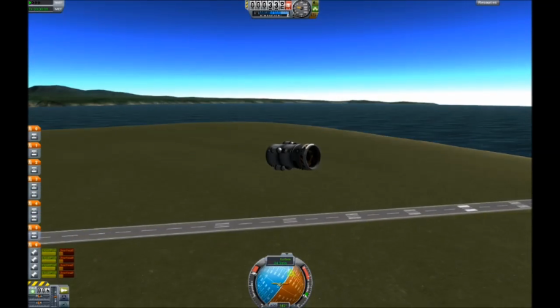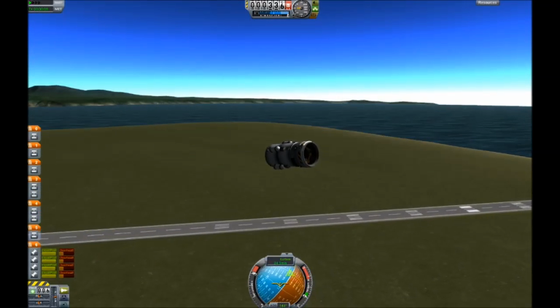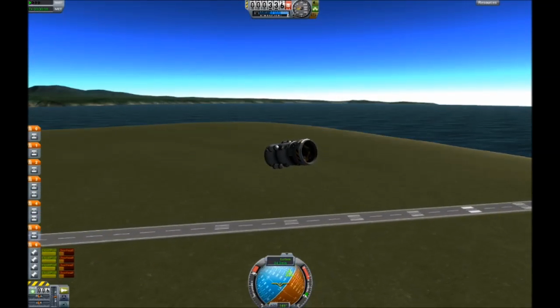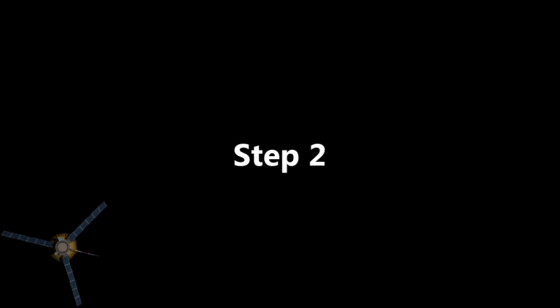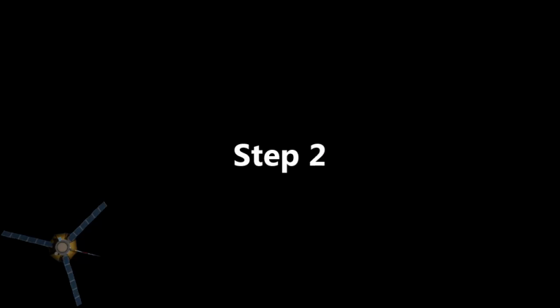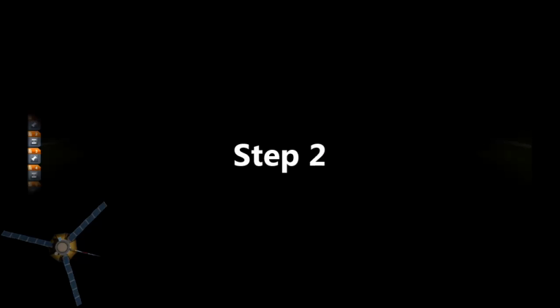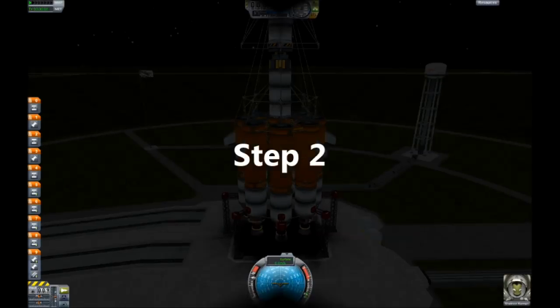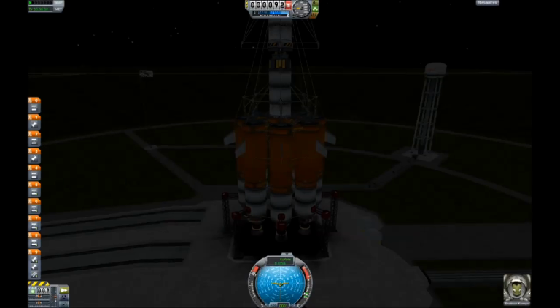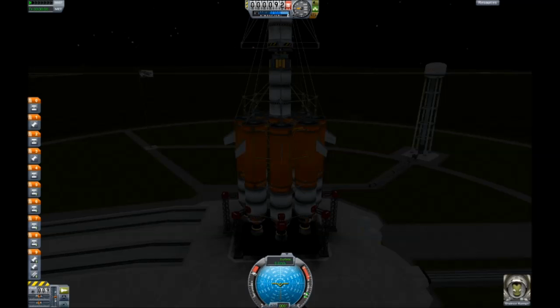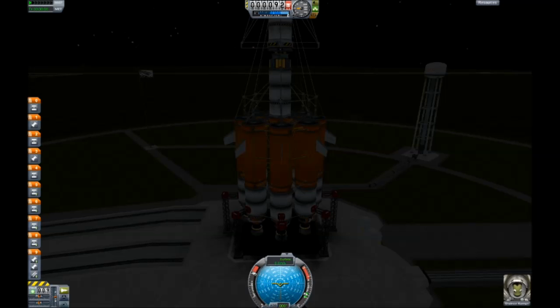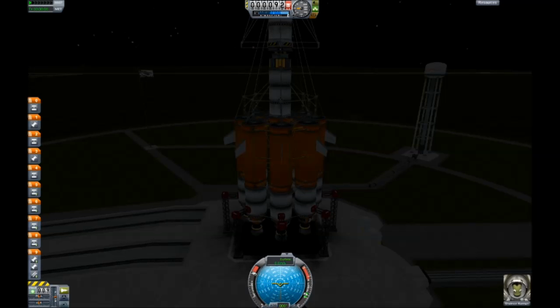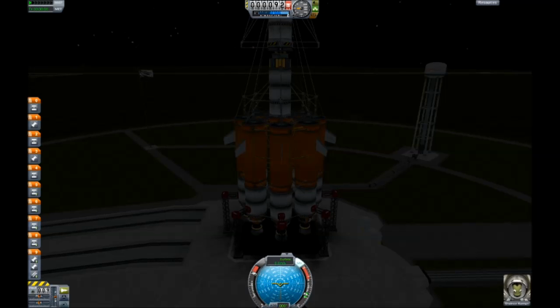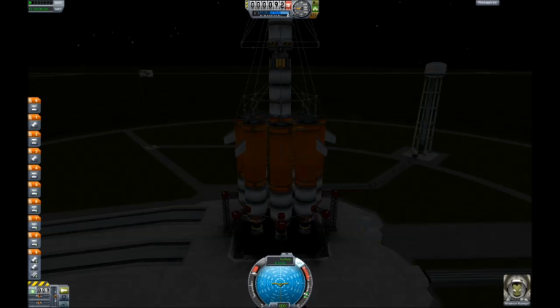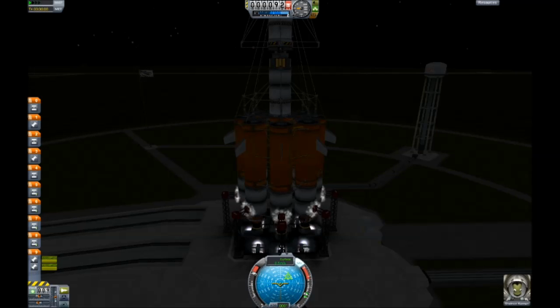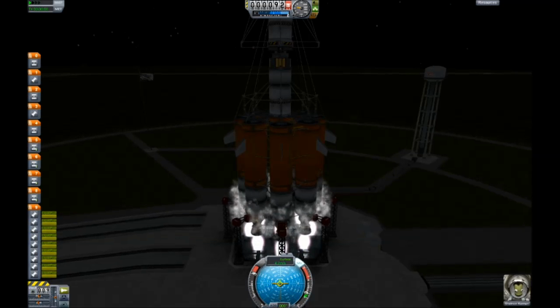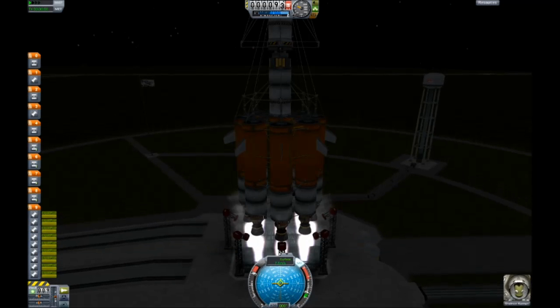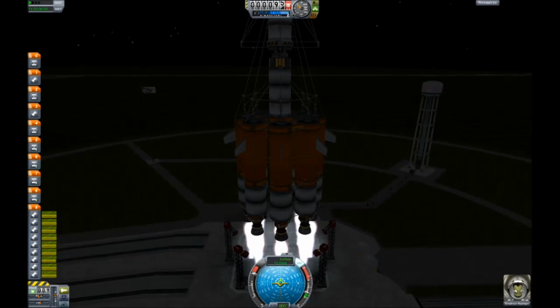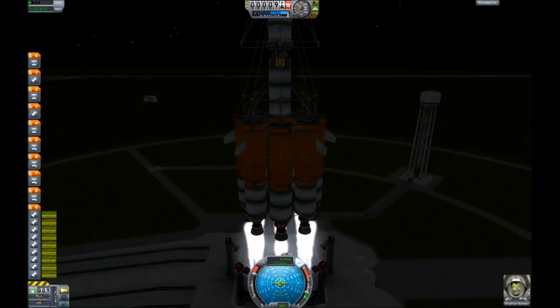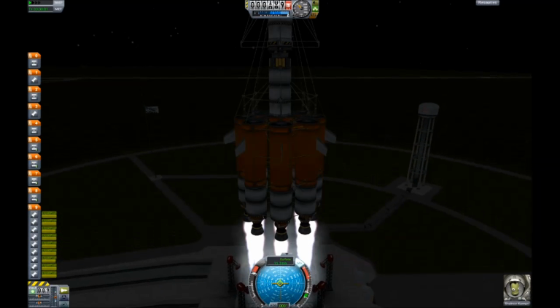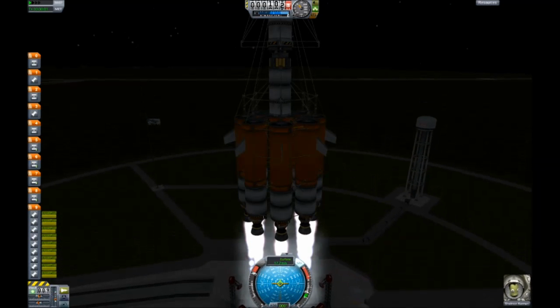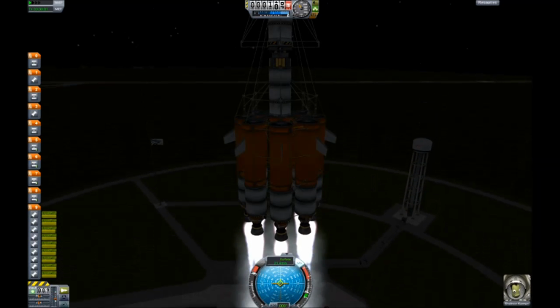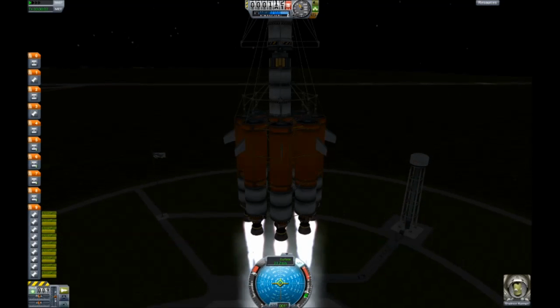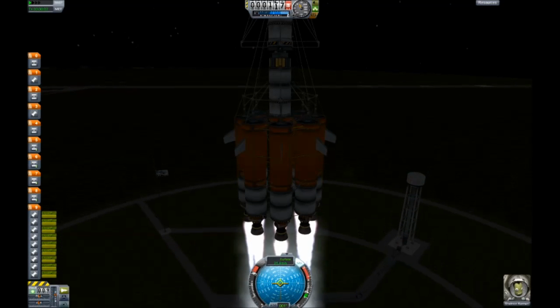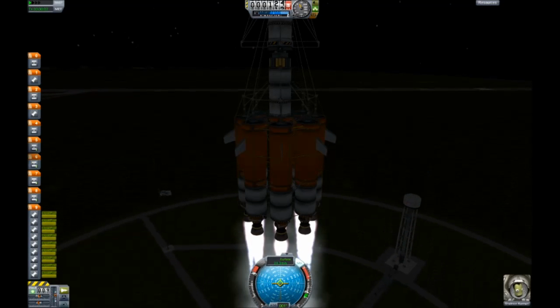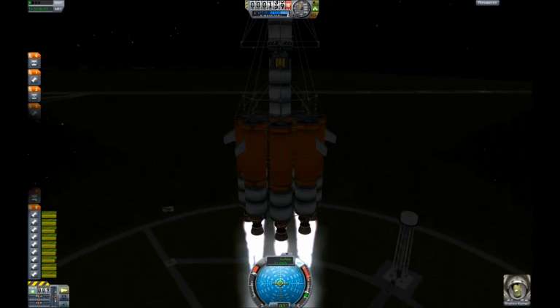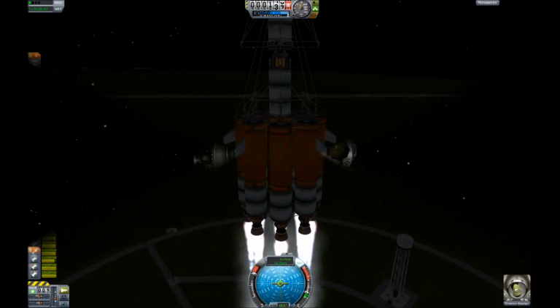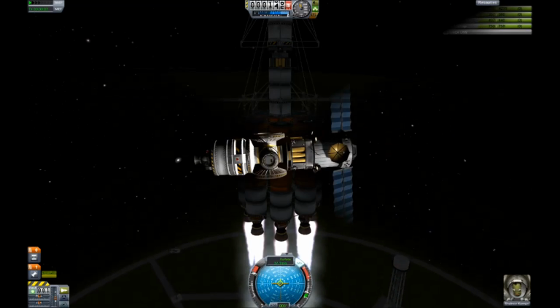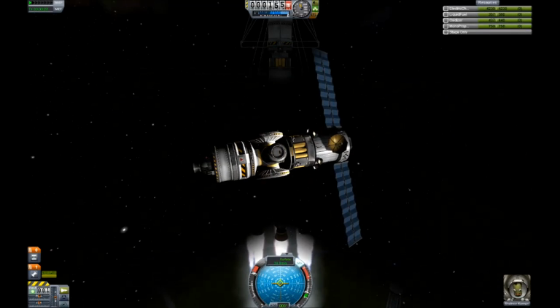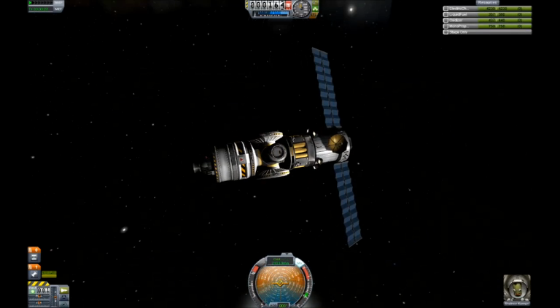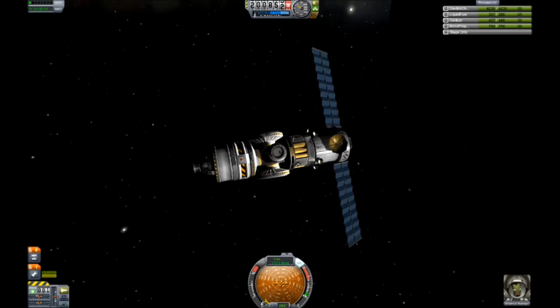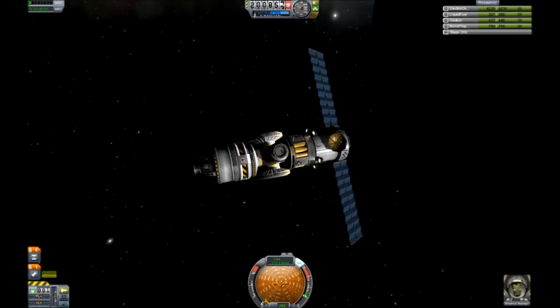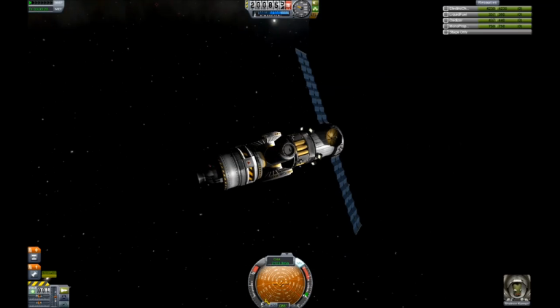Step 2: Launch the space station core. Pretty.